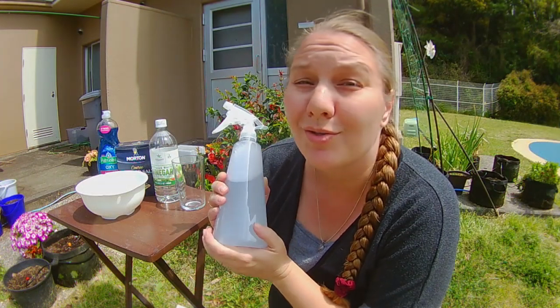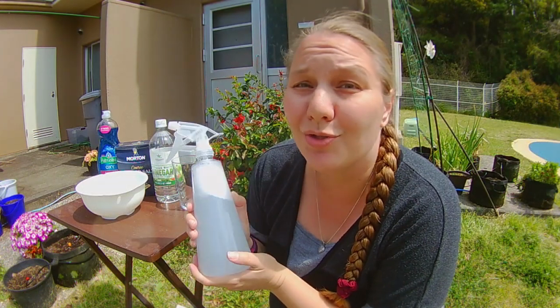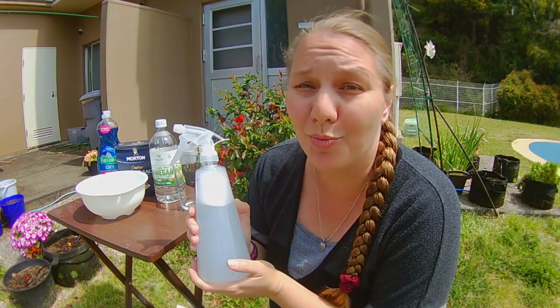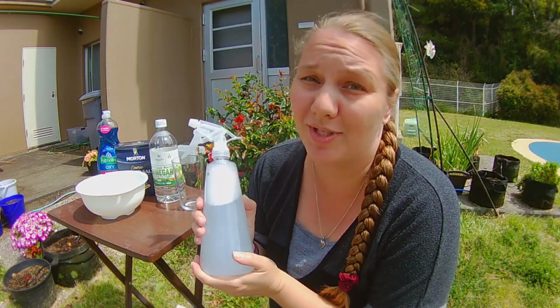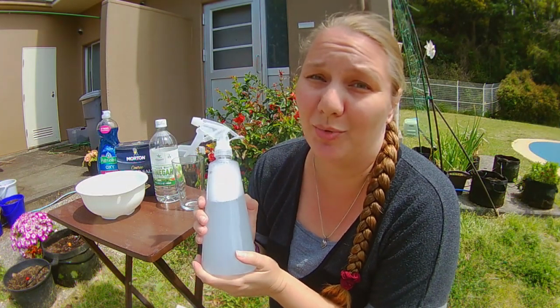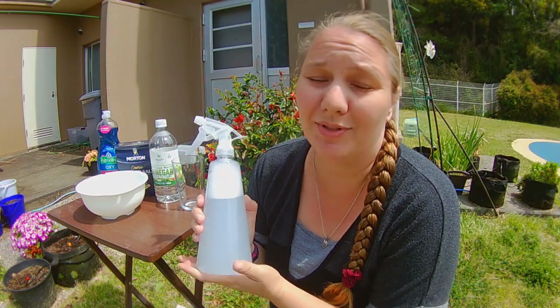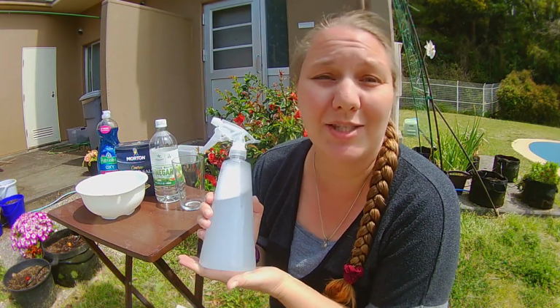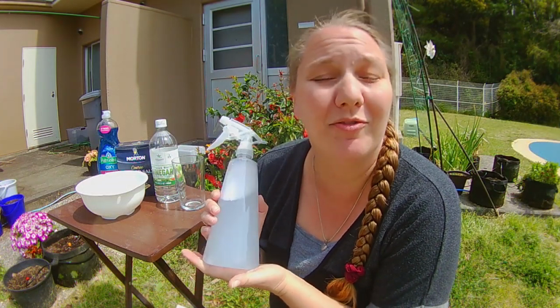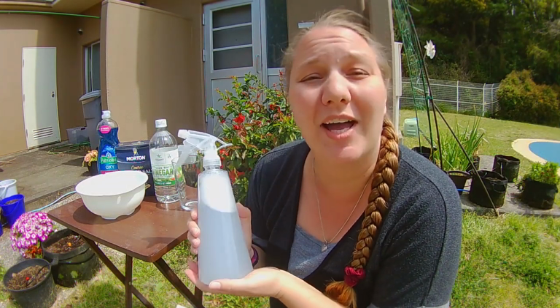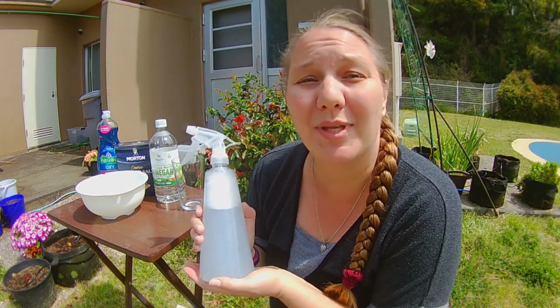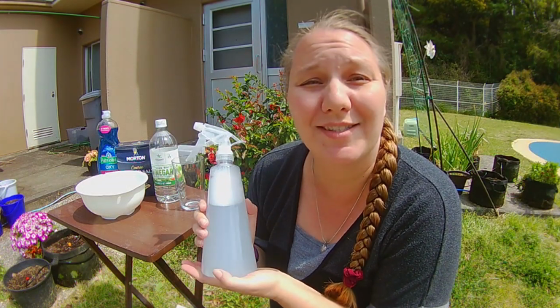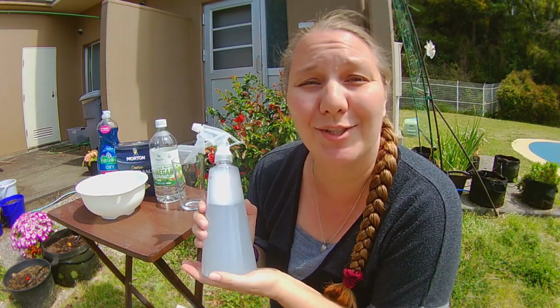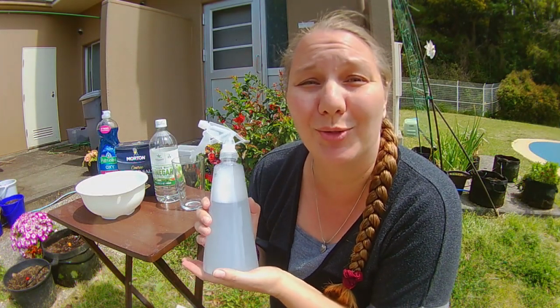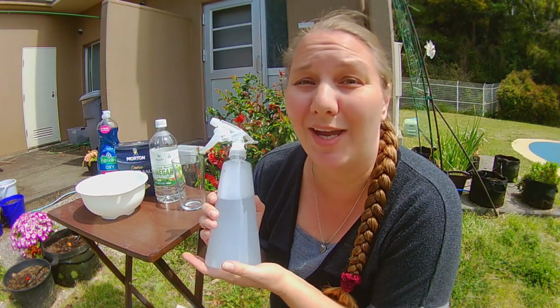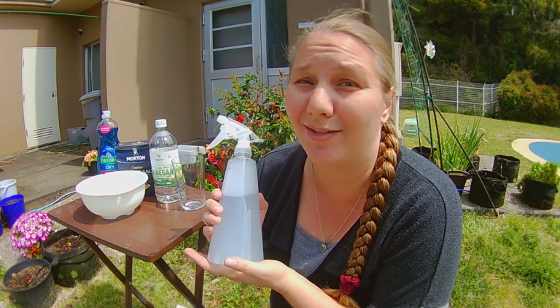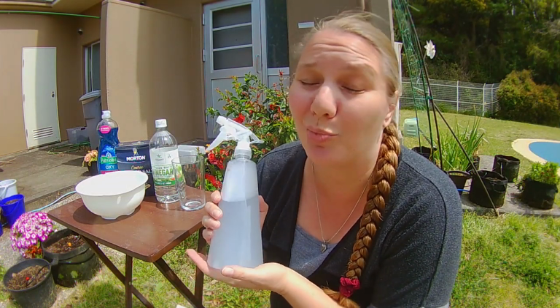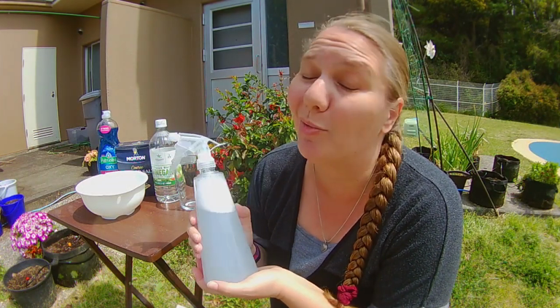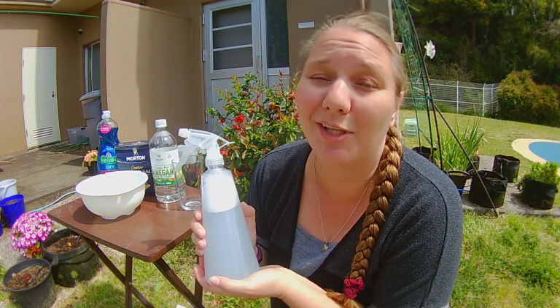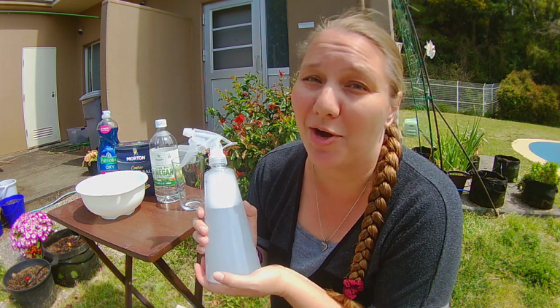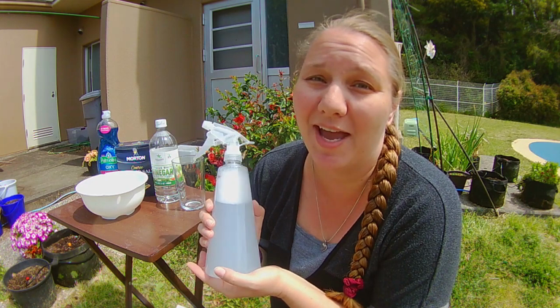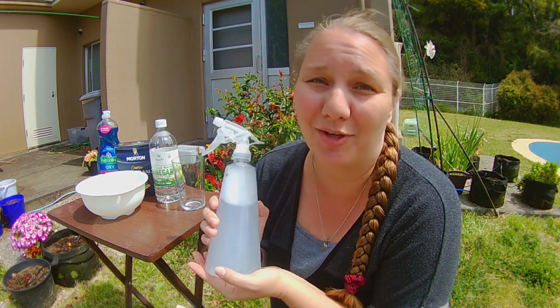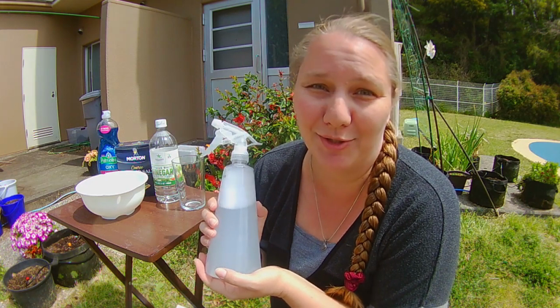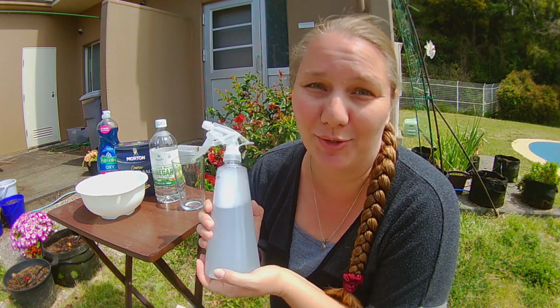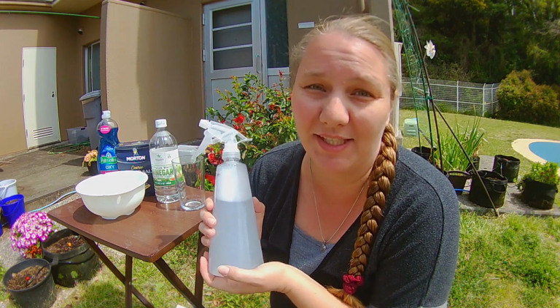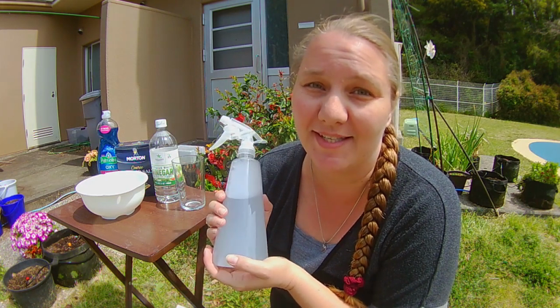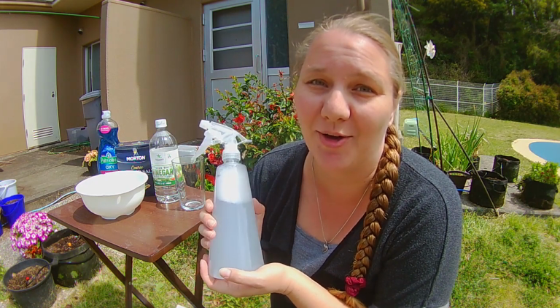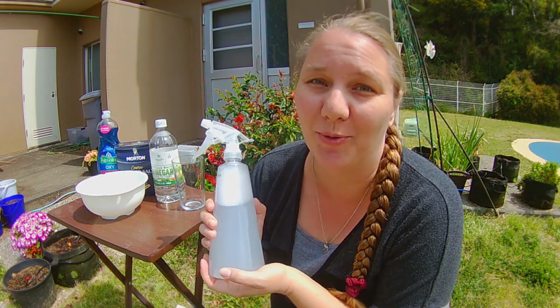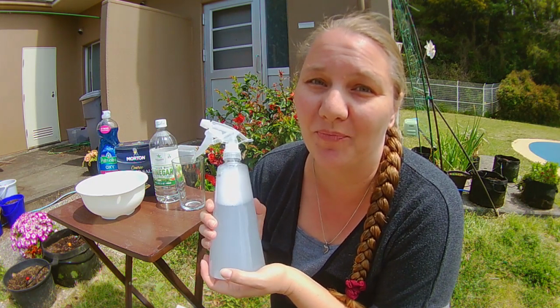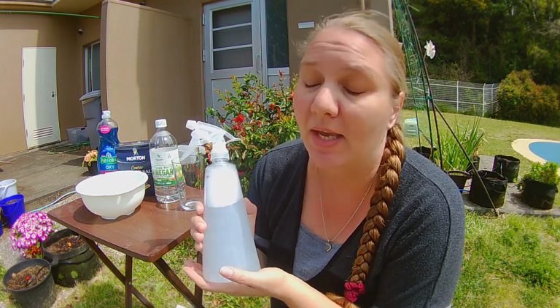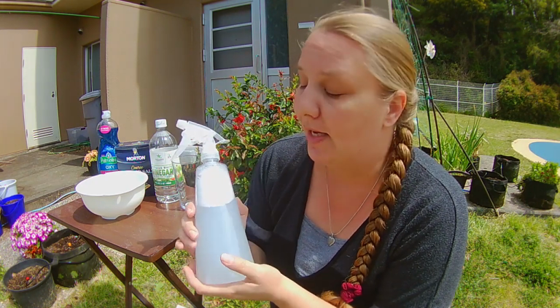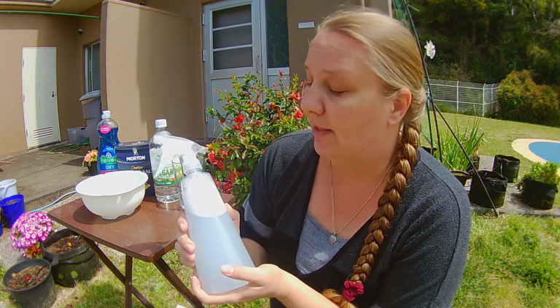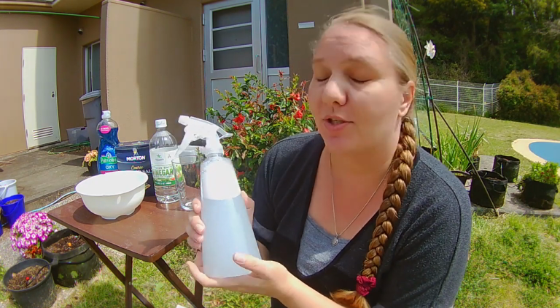Super simple. It takes about five minutes to do and you probably already have all your ingredients at home.